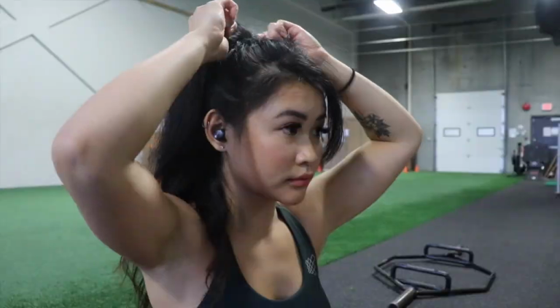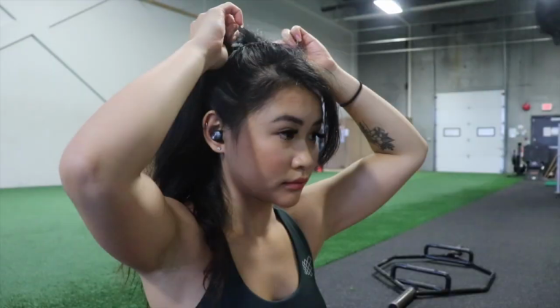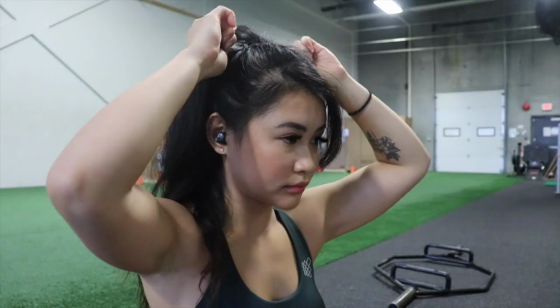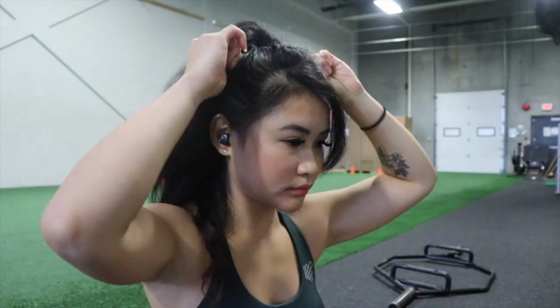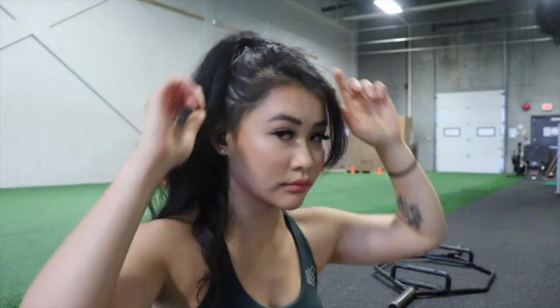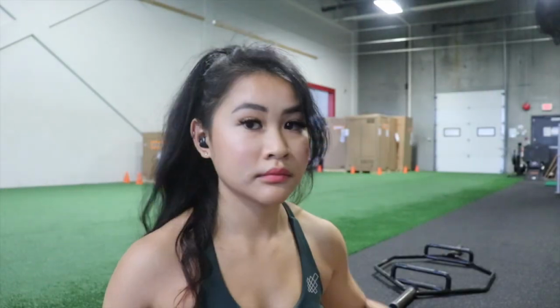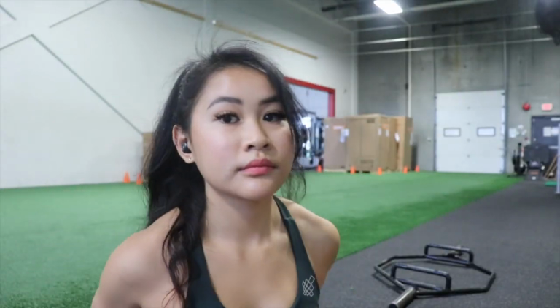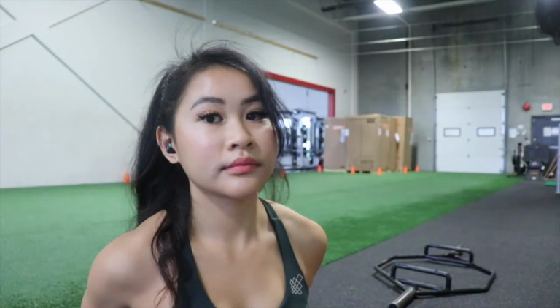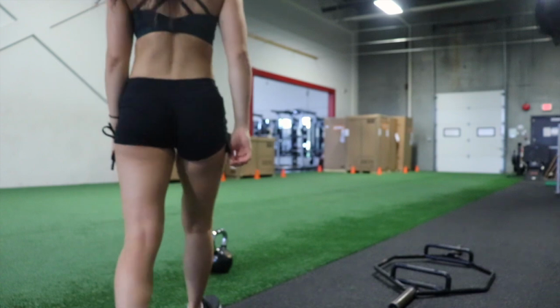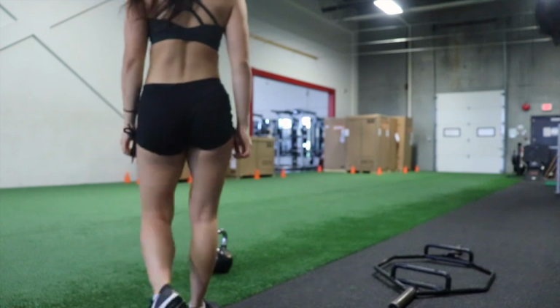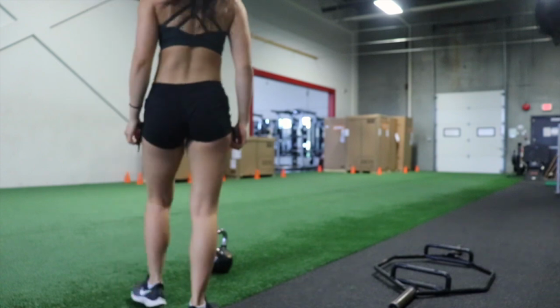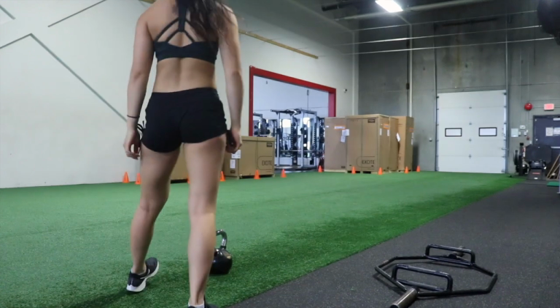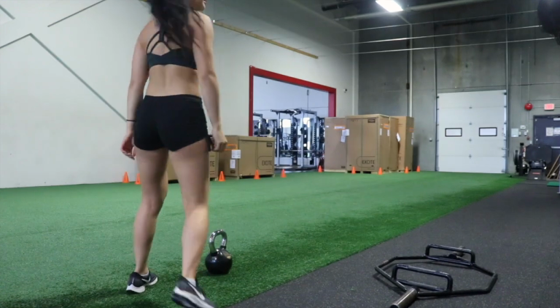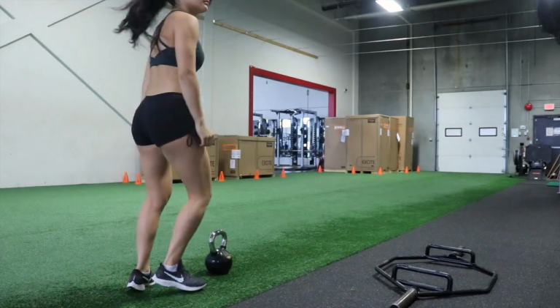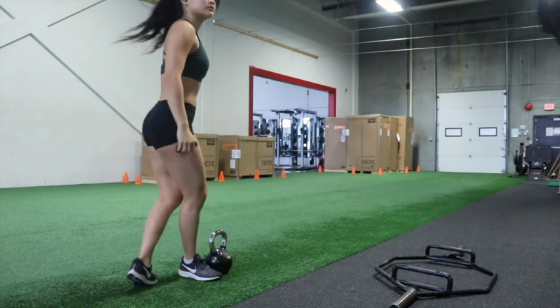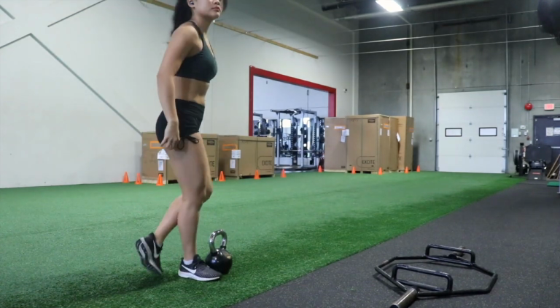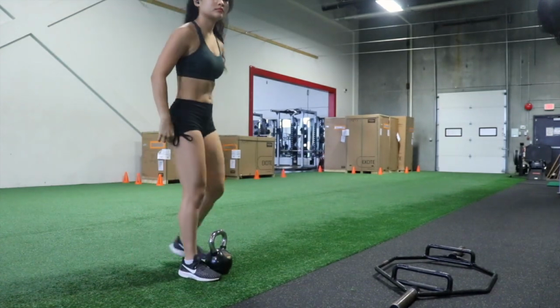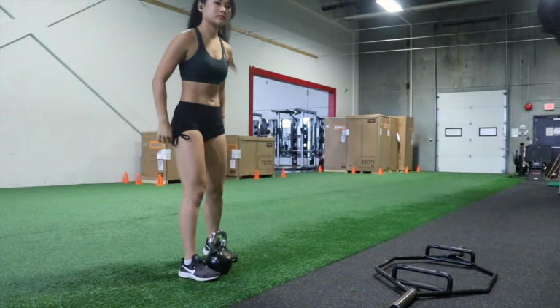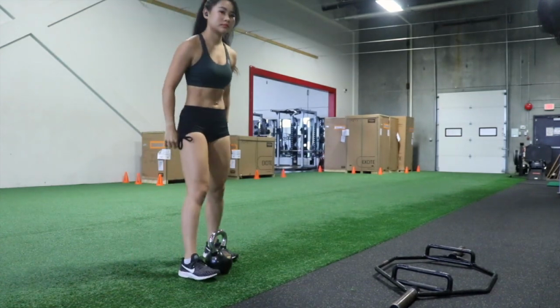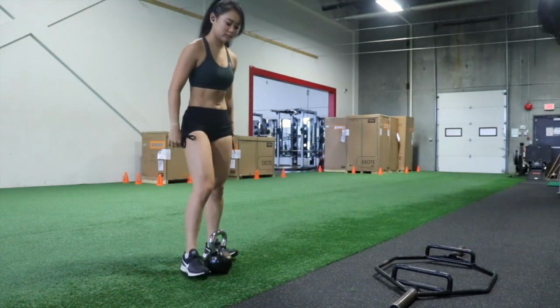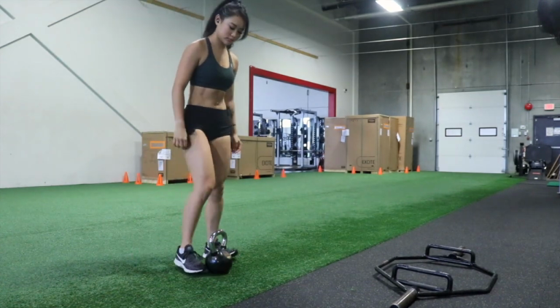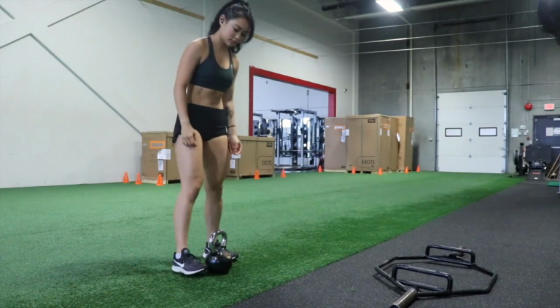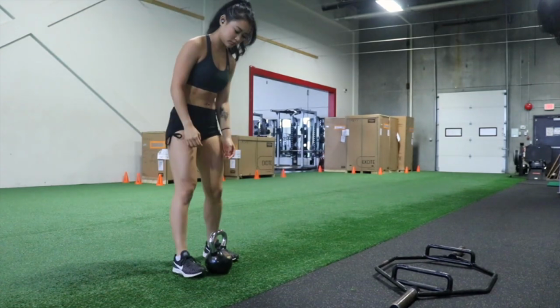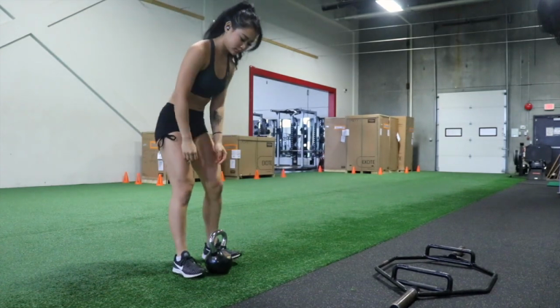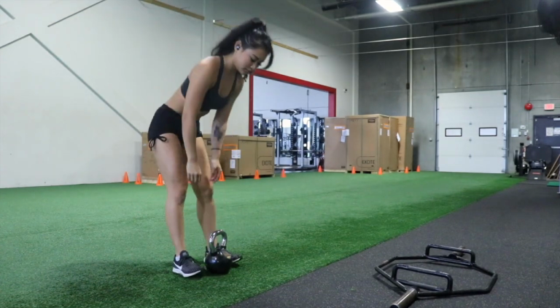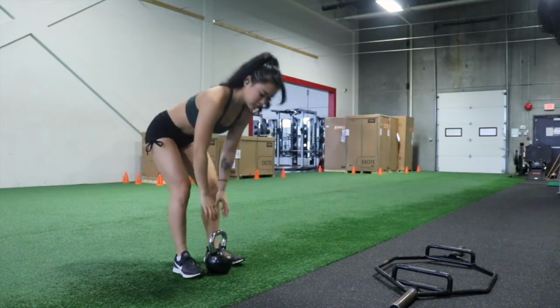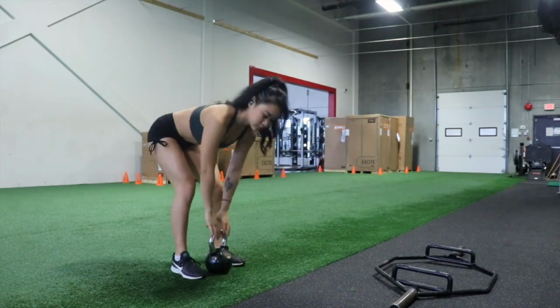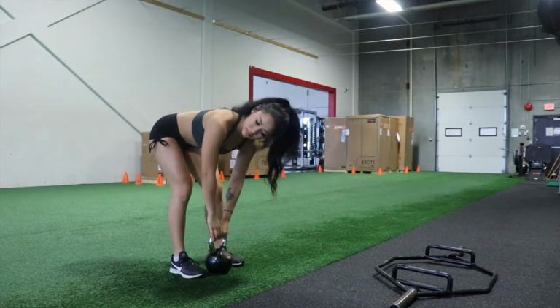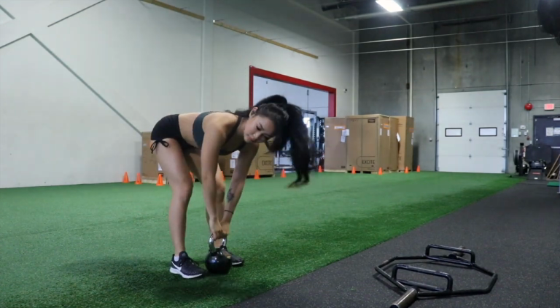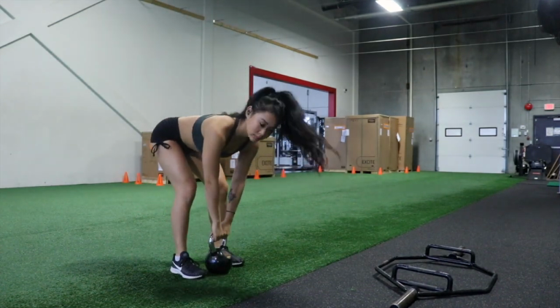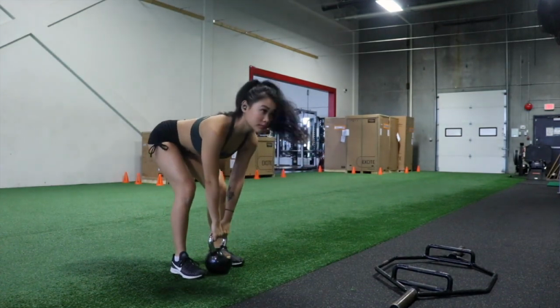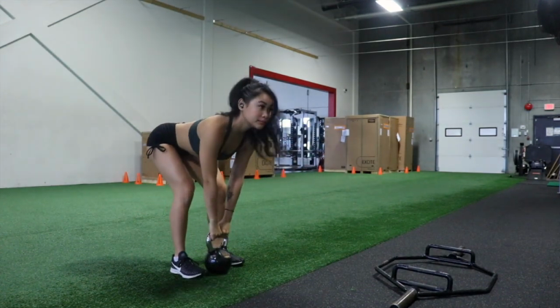I've already warmed up, so let's get right into it. All we'll need is a kettlebell and a pair of dumbbells for this full-body workout.